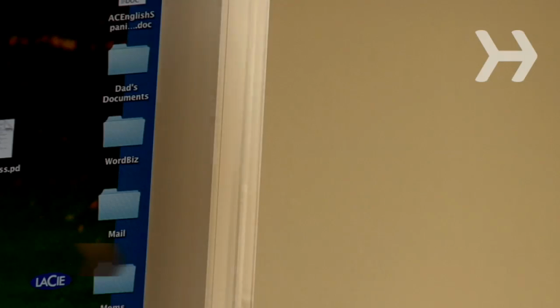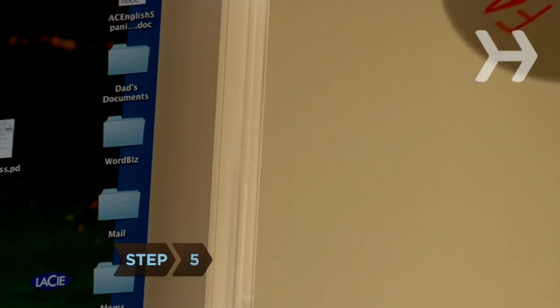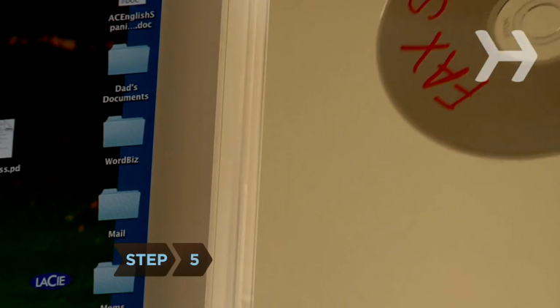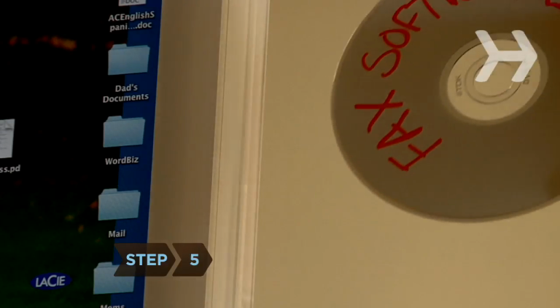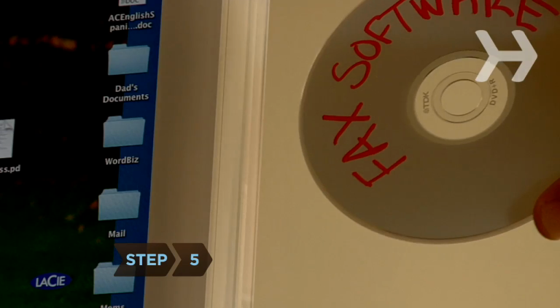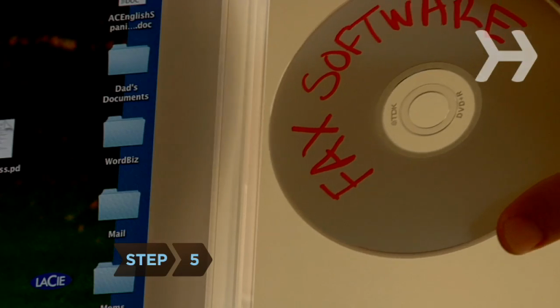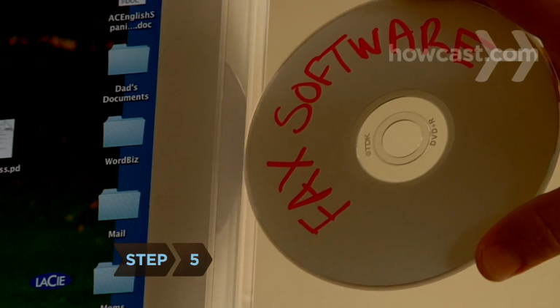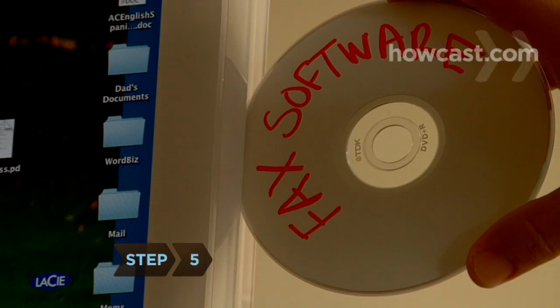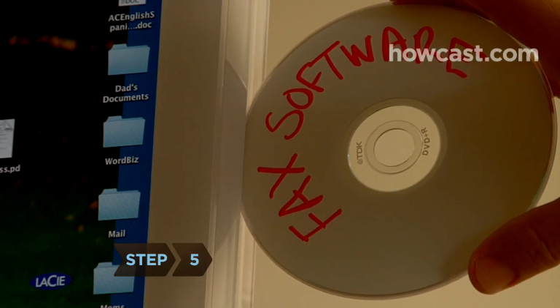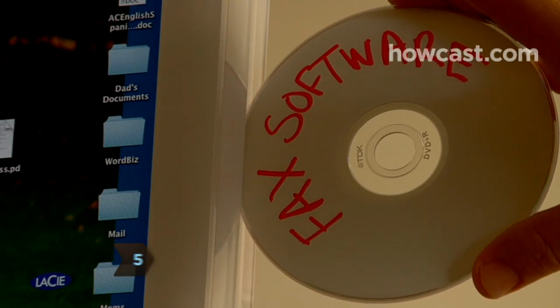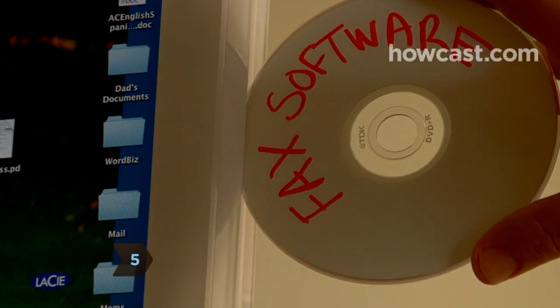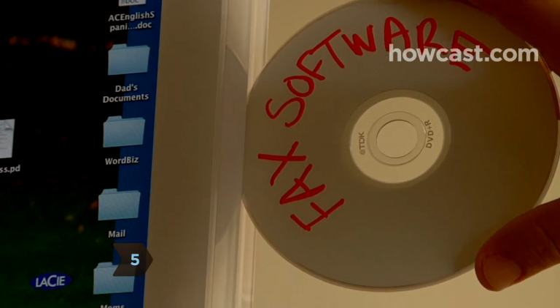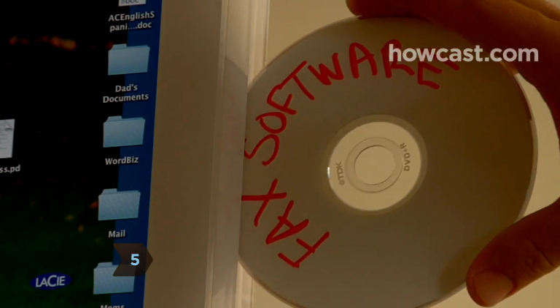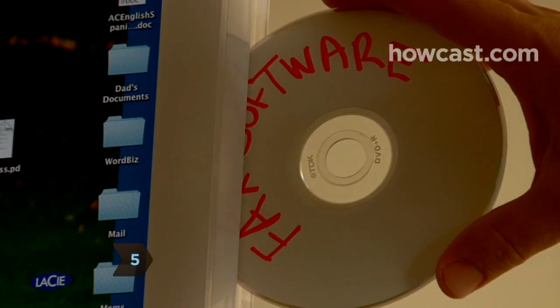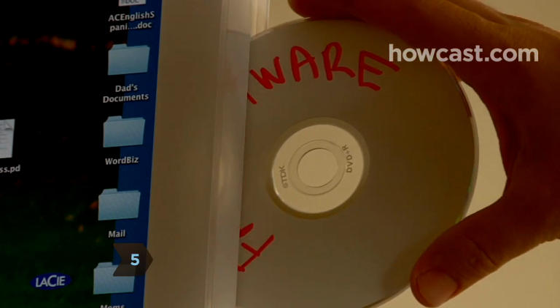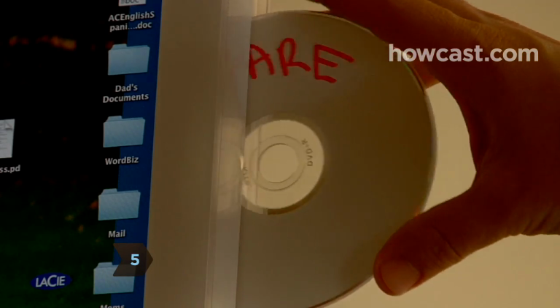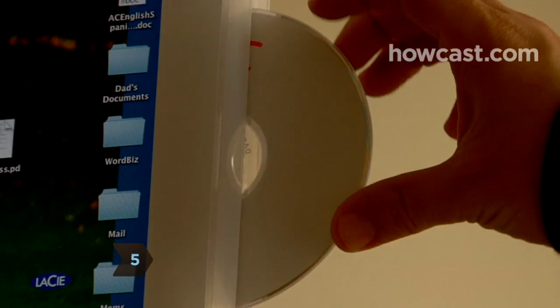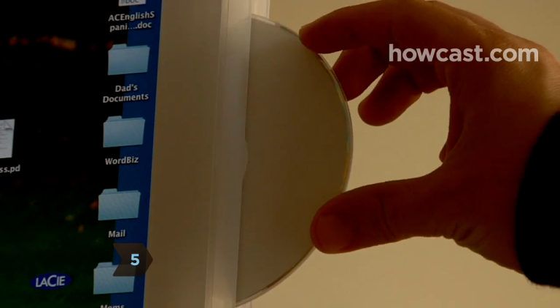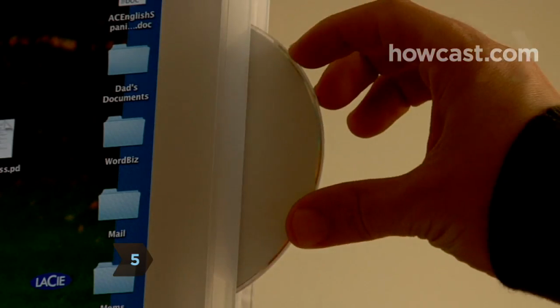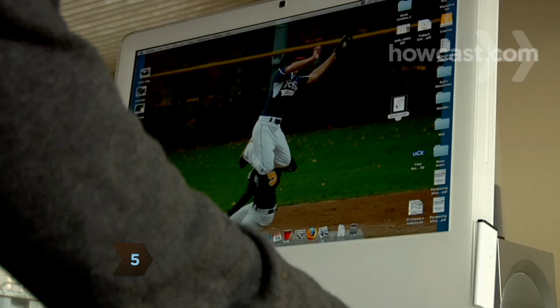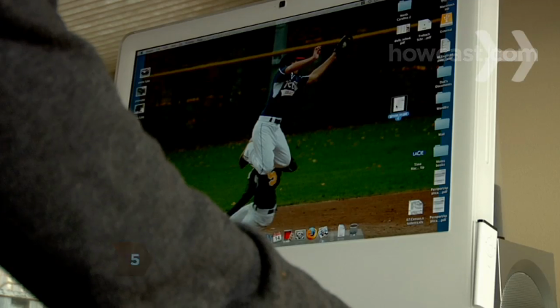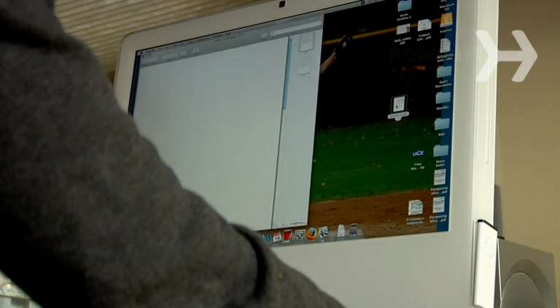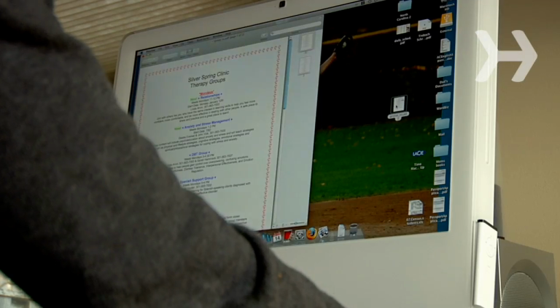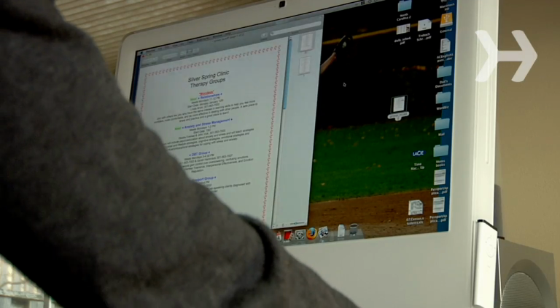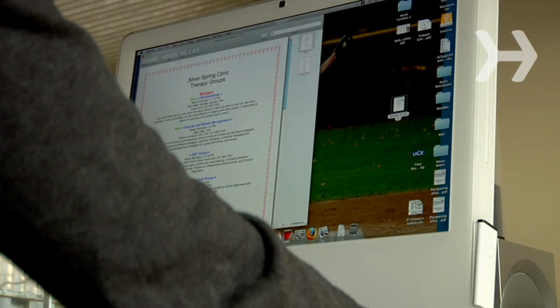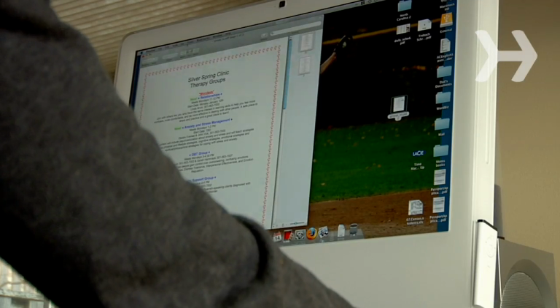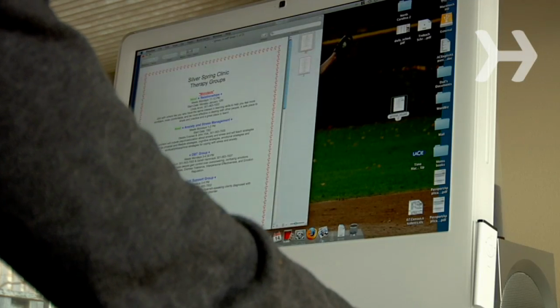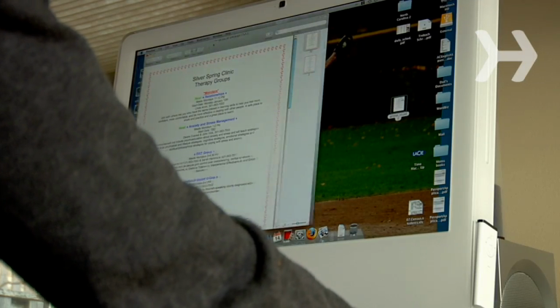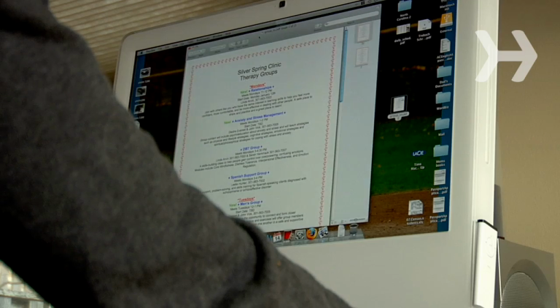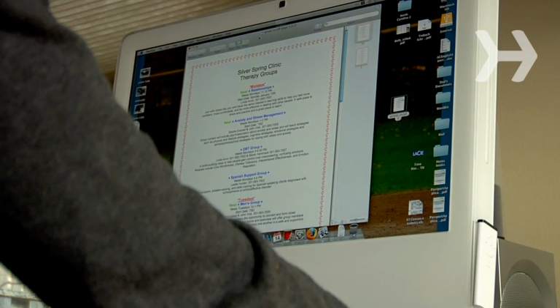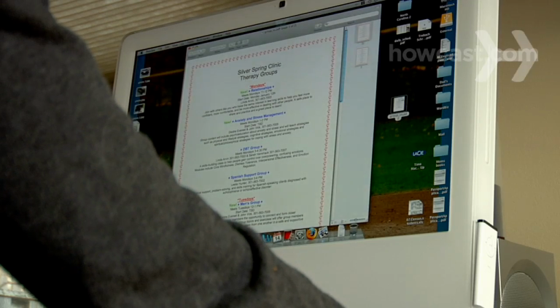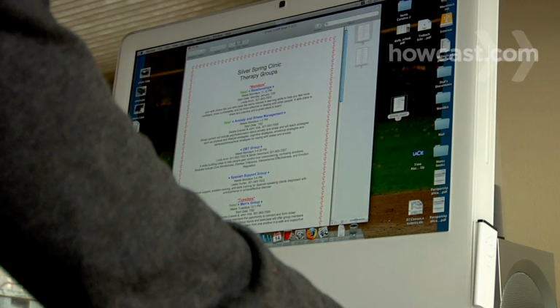Step 5. Install fax software onto your computer. Generate faxes from your computer and take incoming faxes electronically.